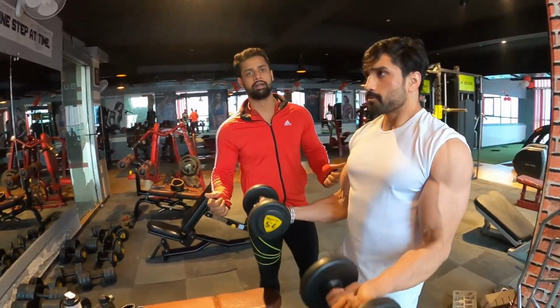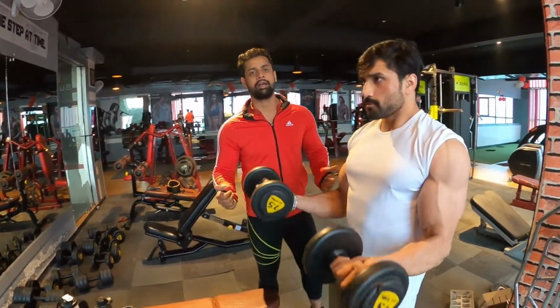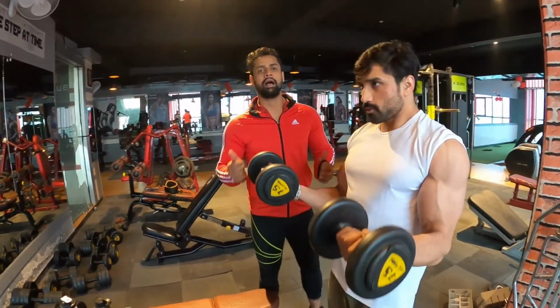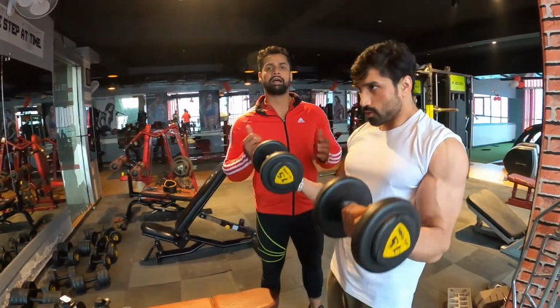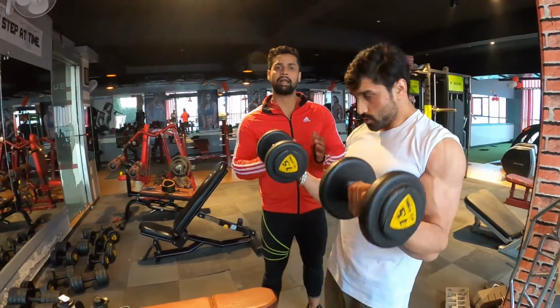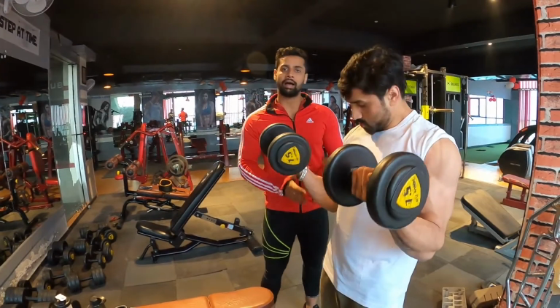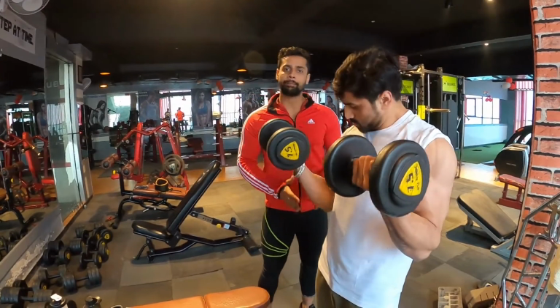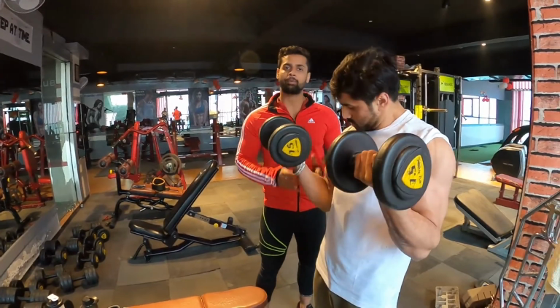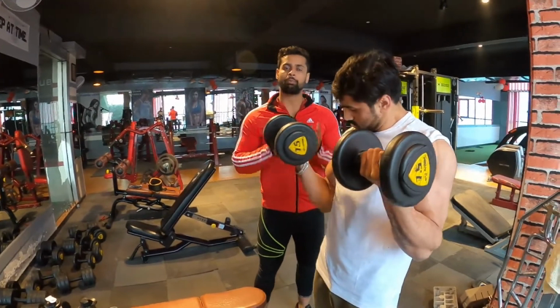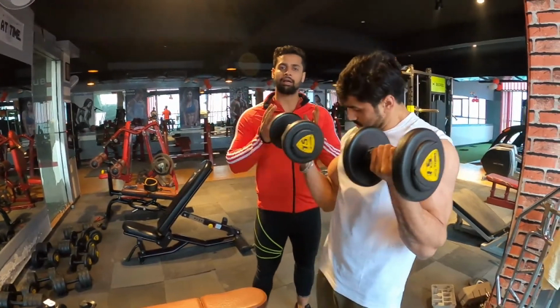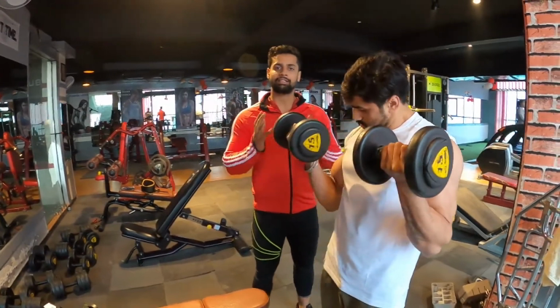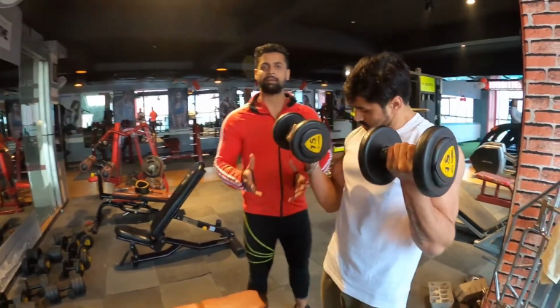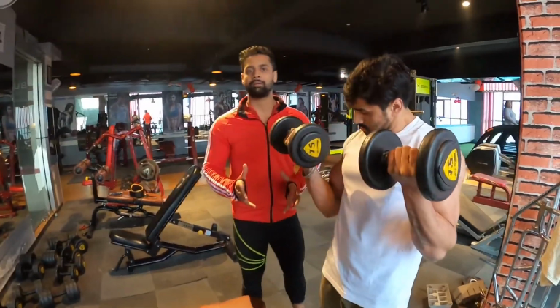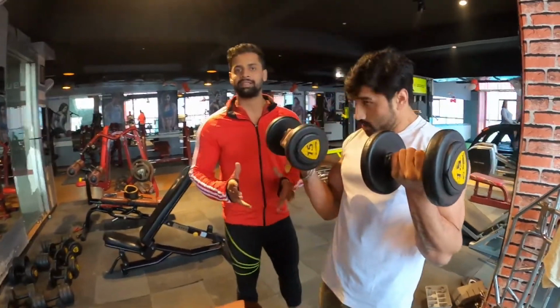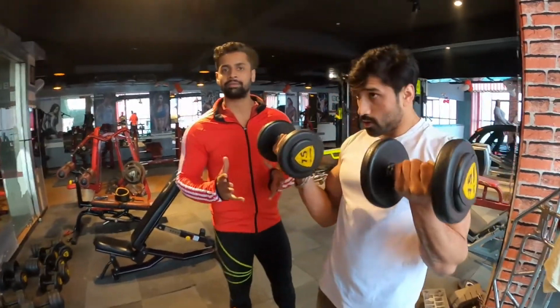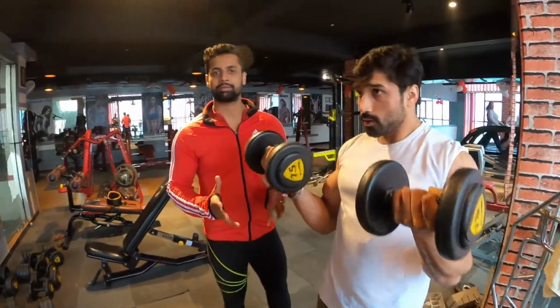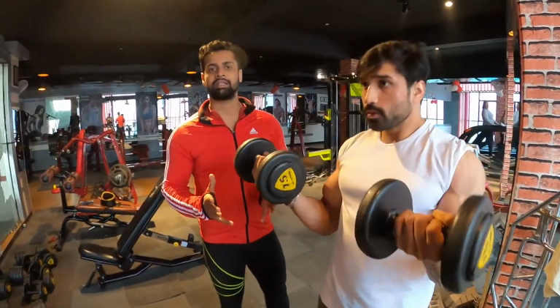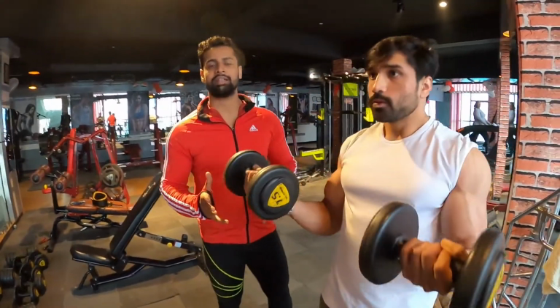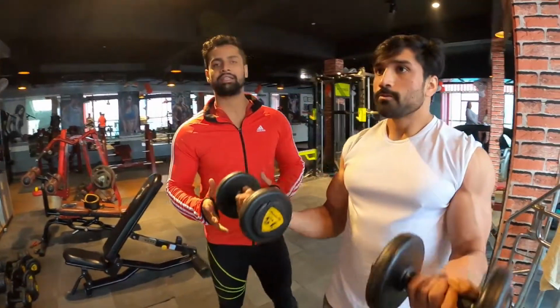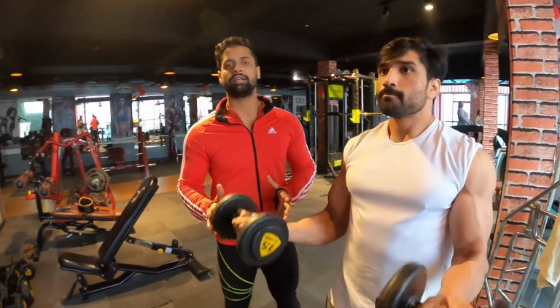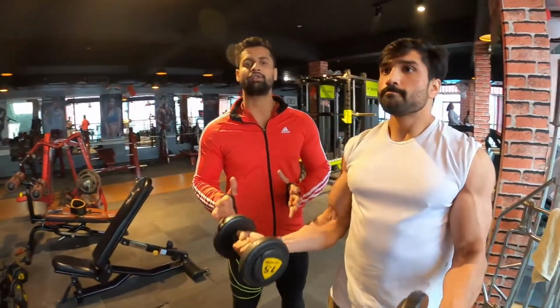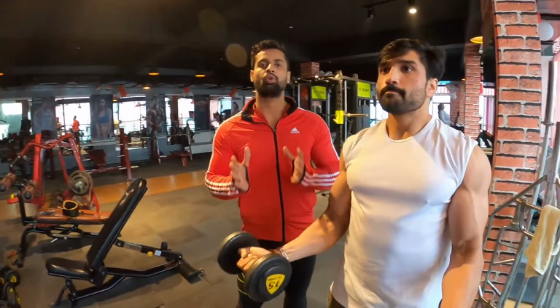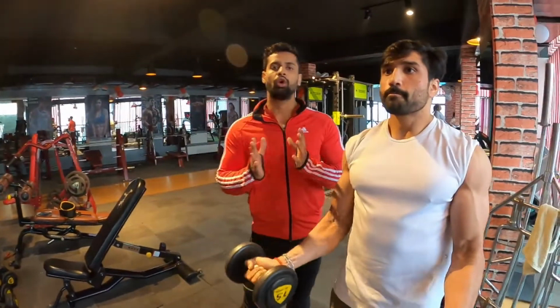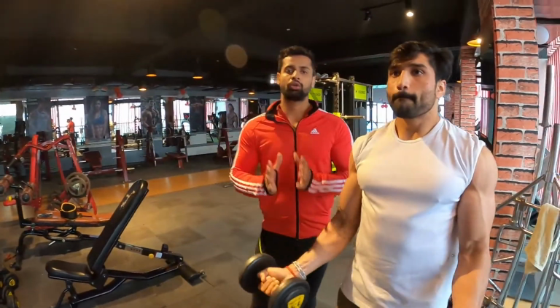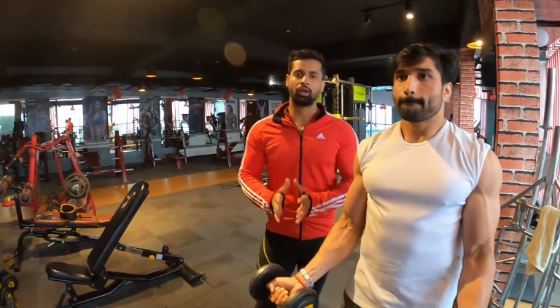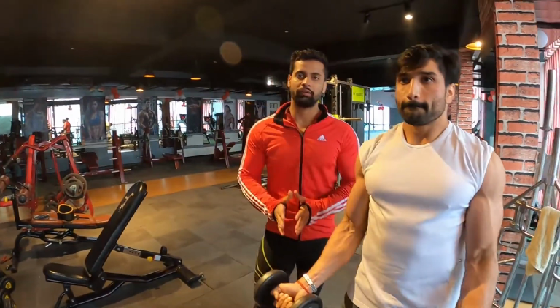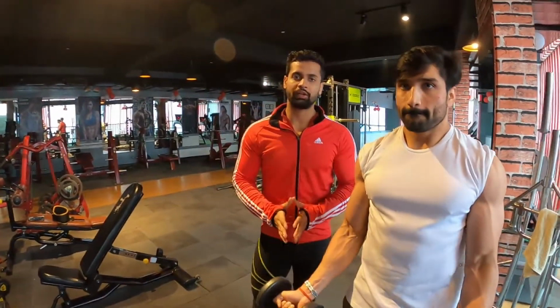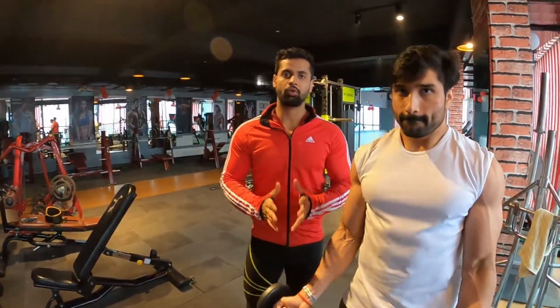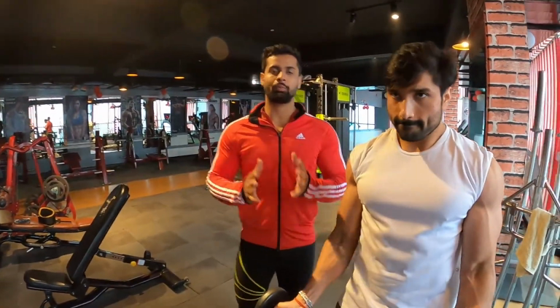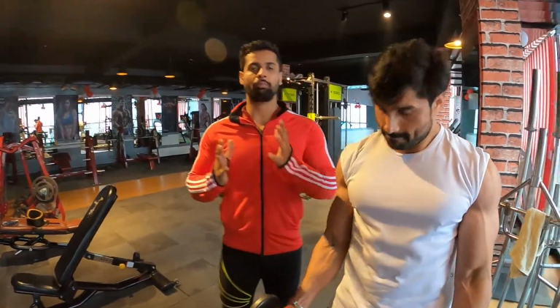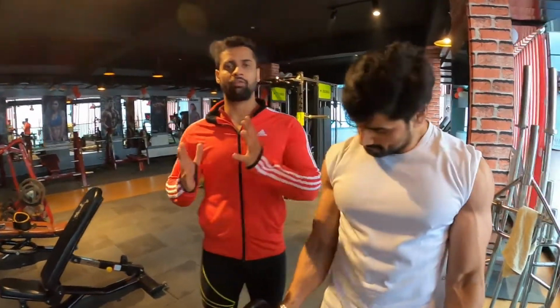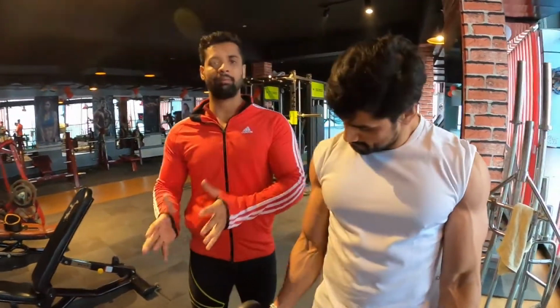If you want to build your biceps peak, pause at the top of the movement and squeeze at the top for a moment before lowering.